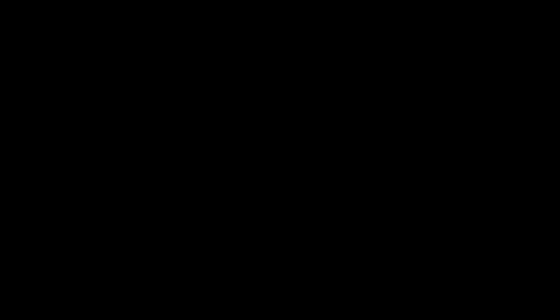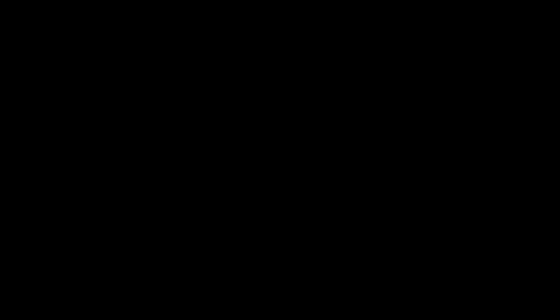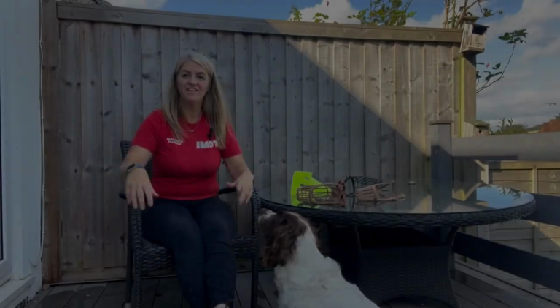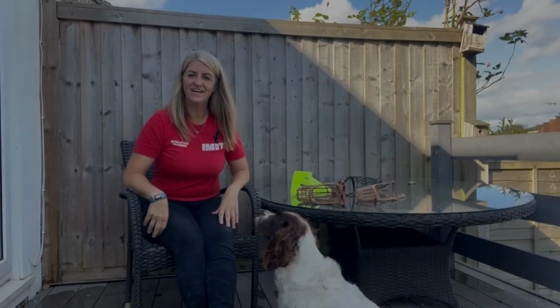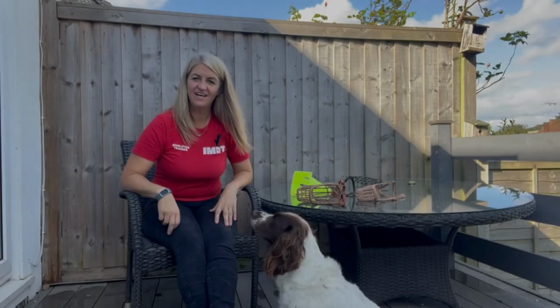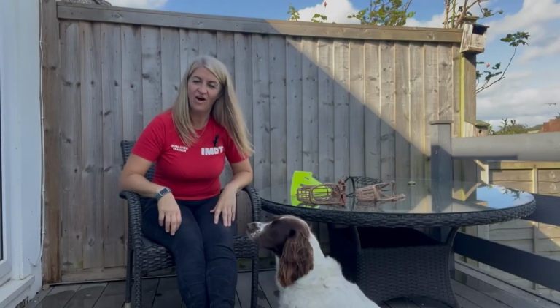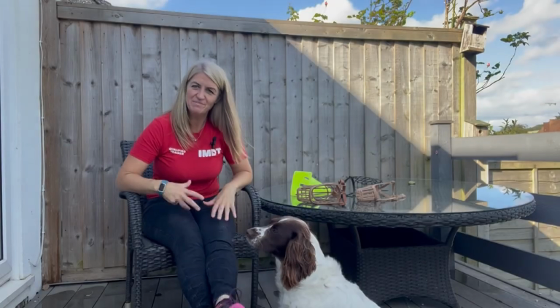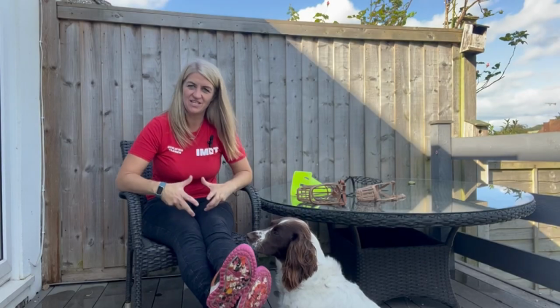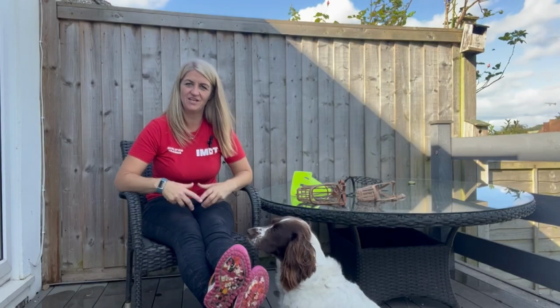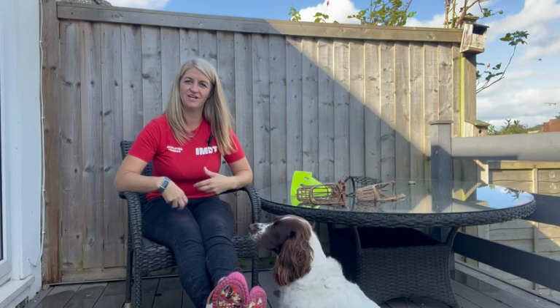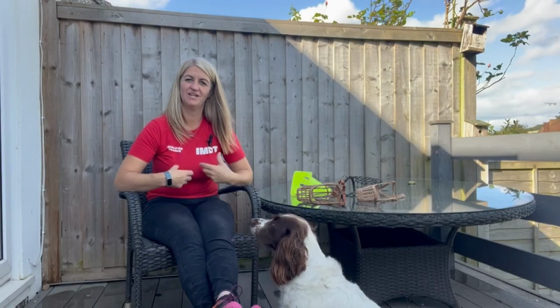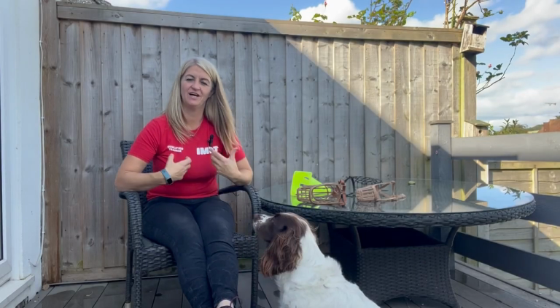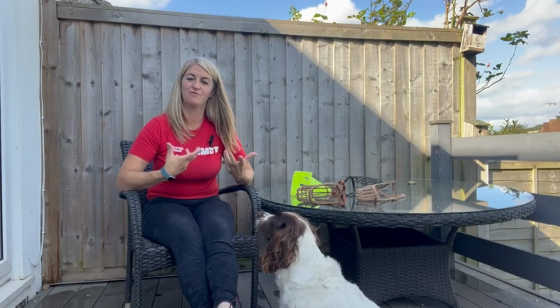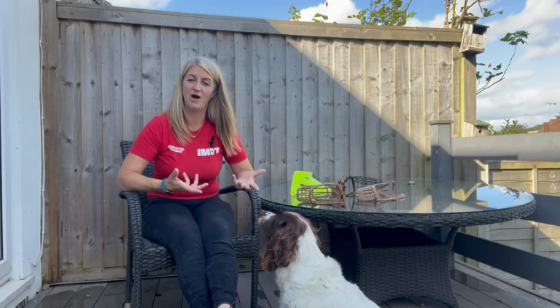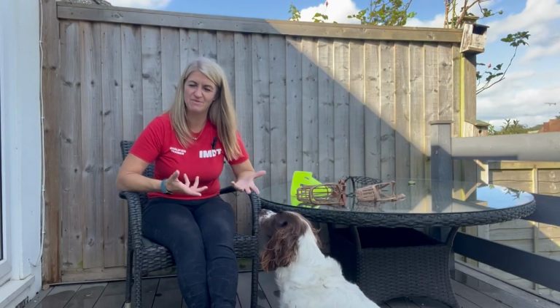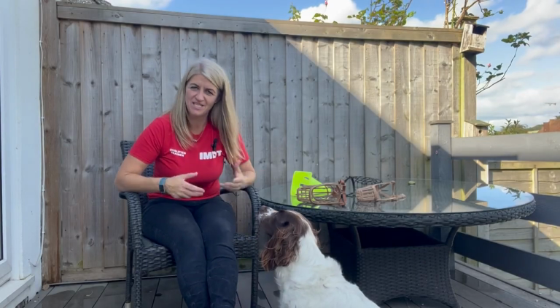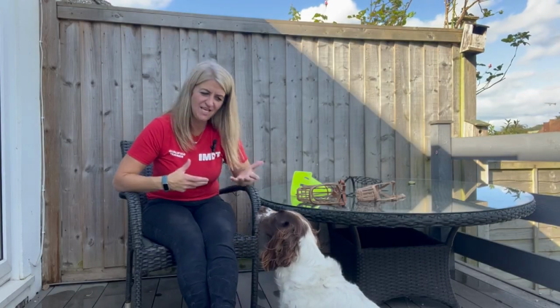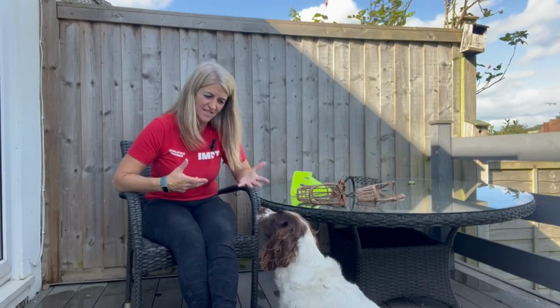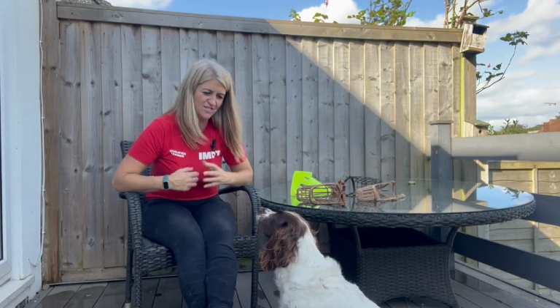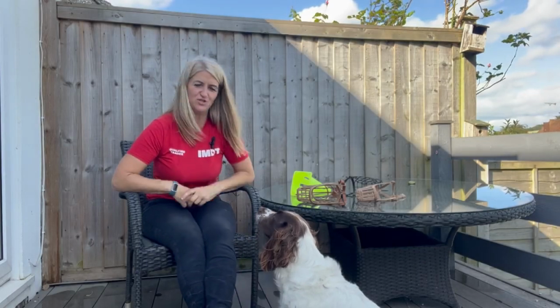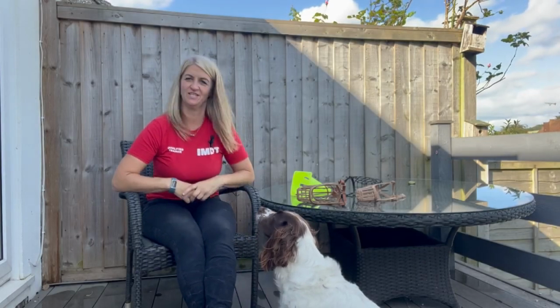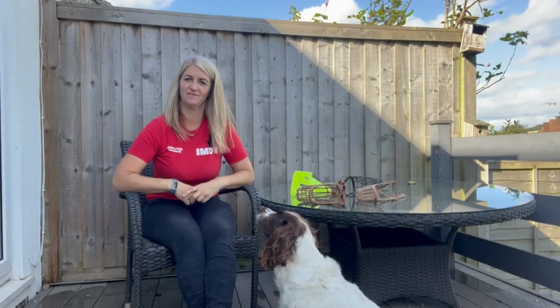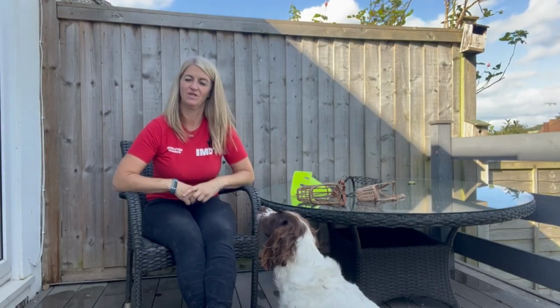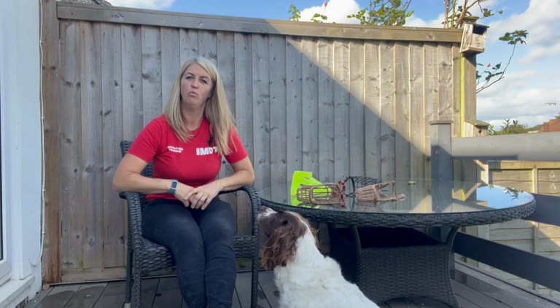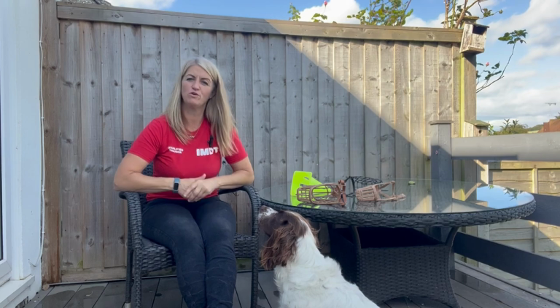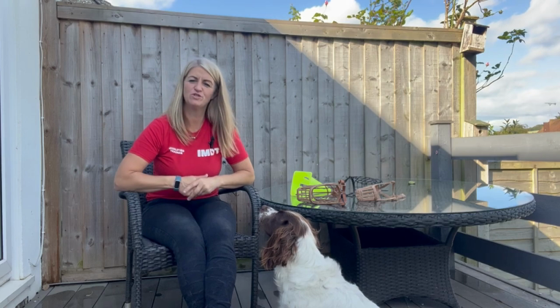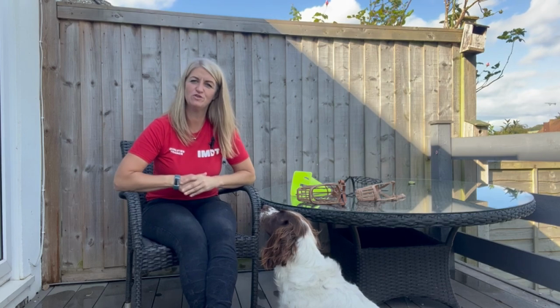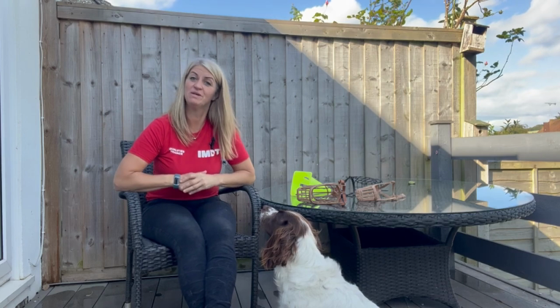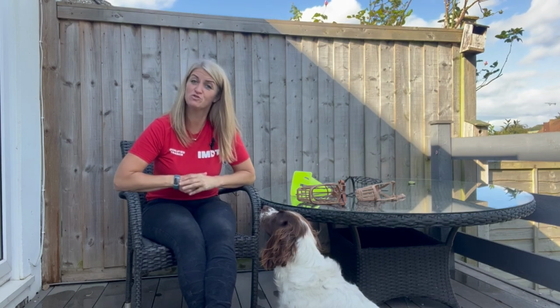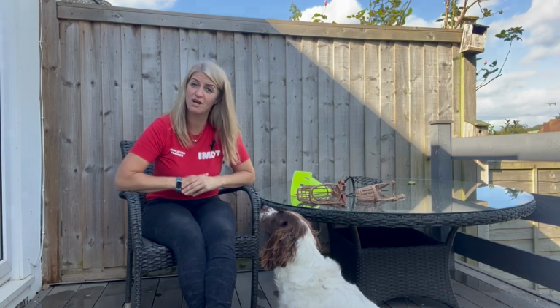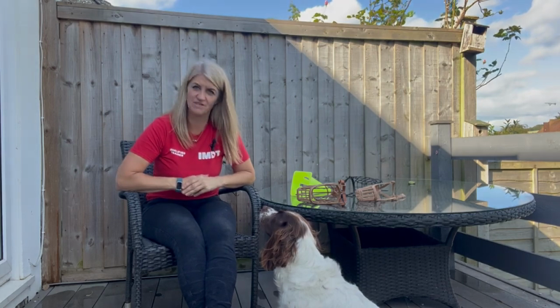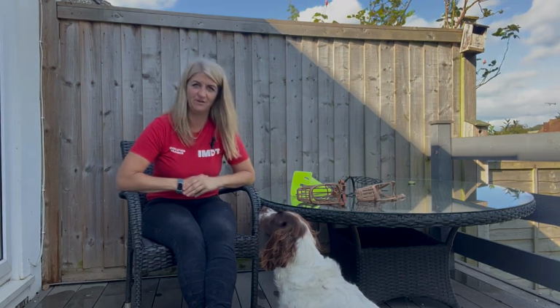Hi there, I'm Tanya from IMDT and this is Judy. Welcome to the muzzle training video.